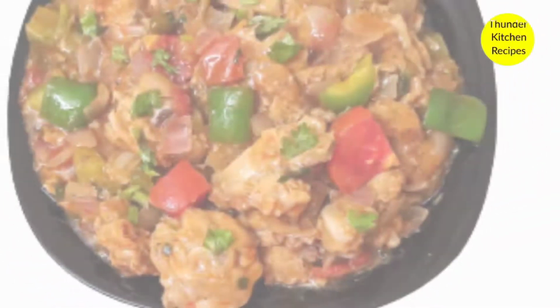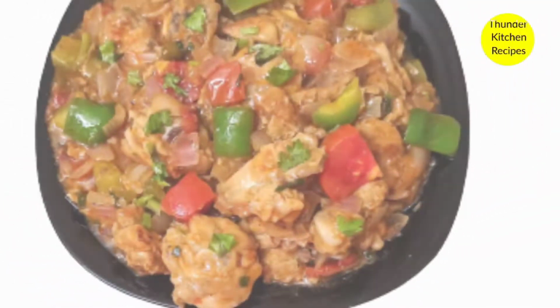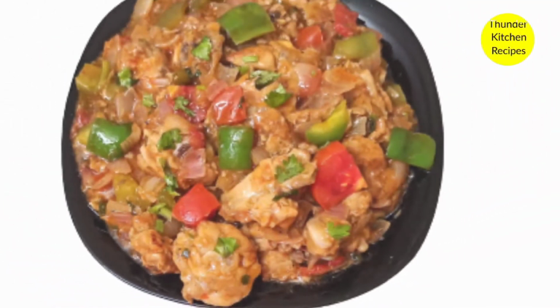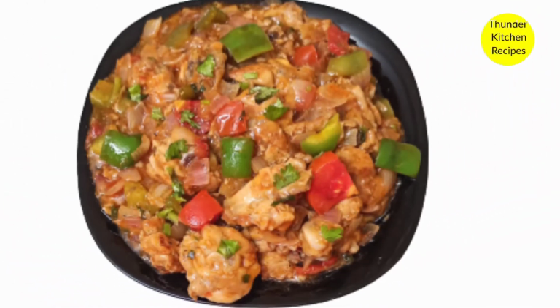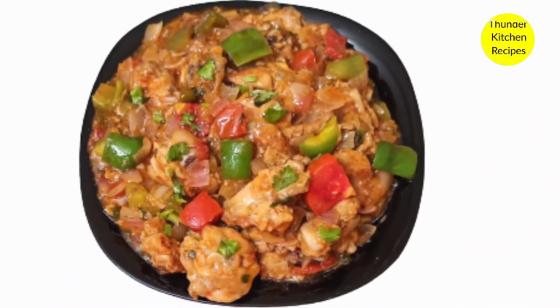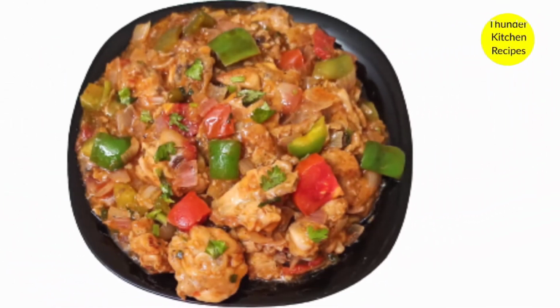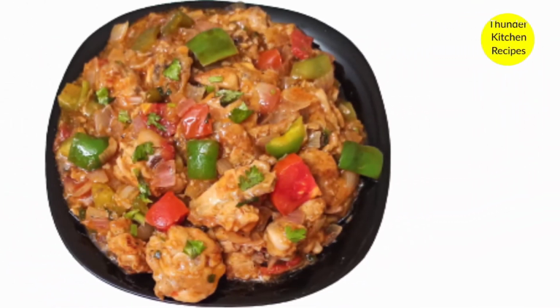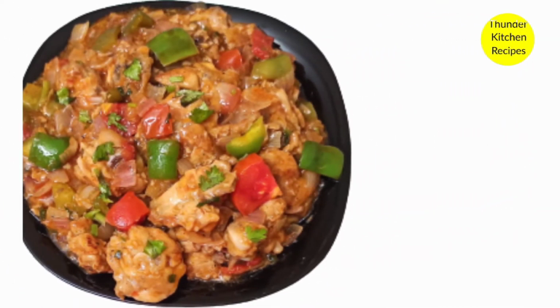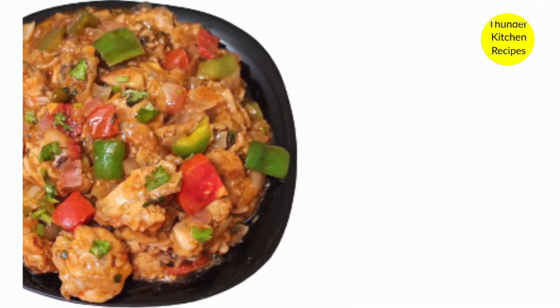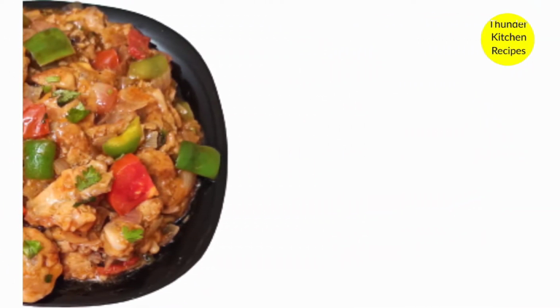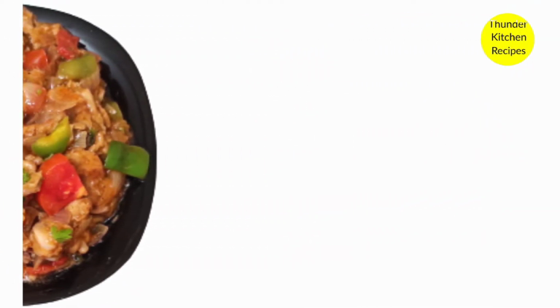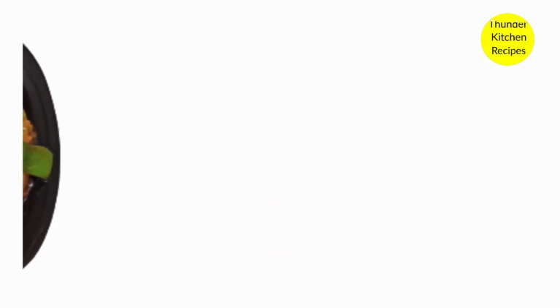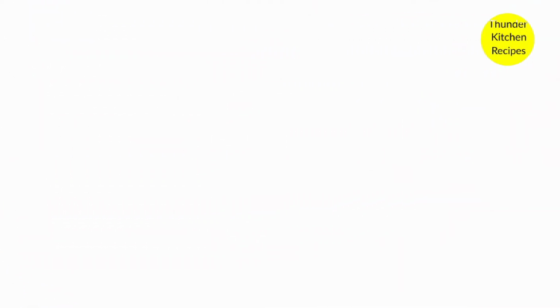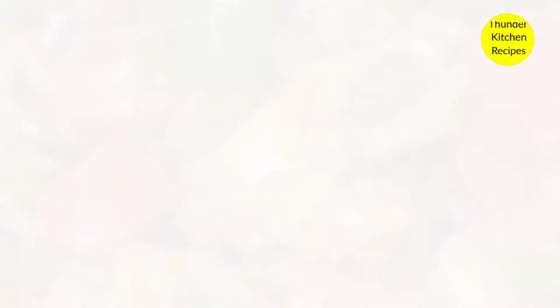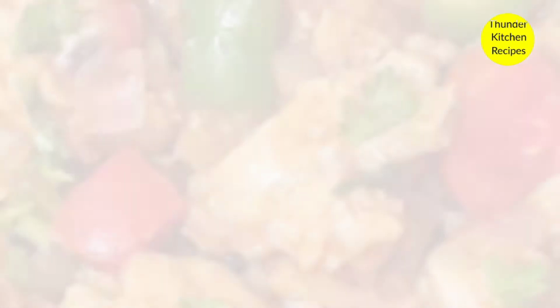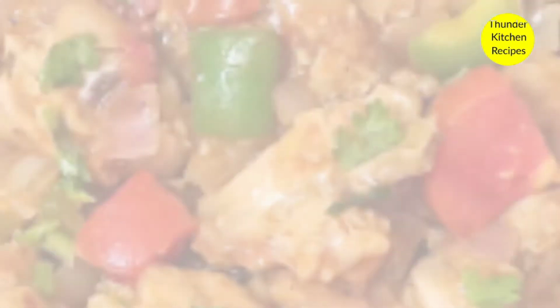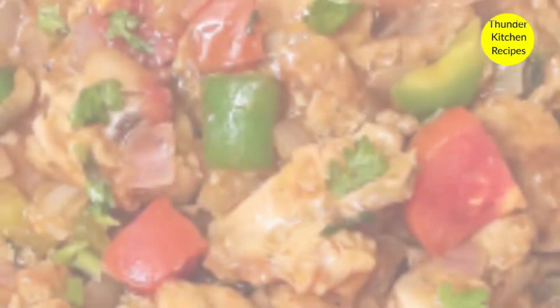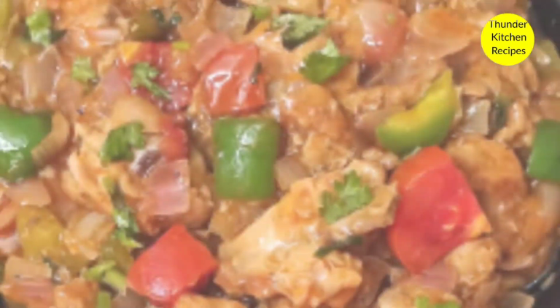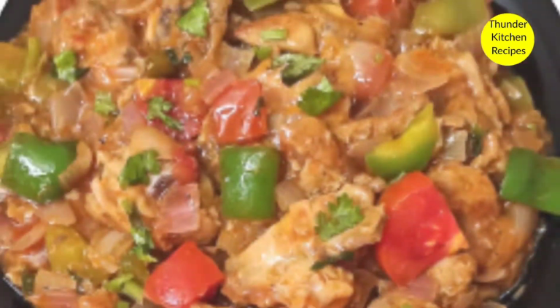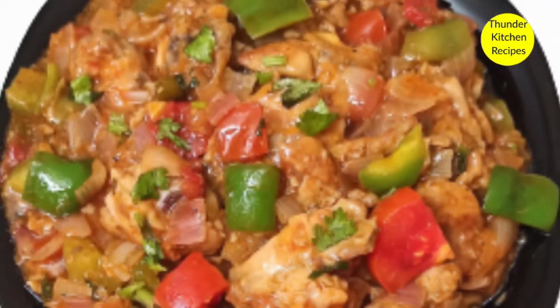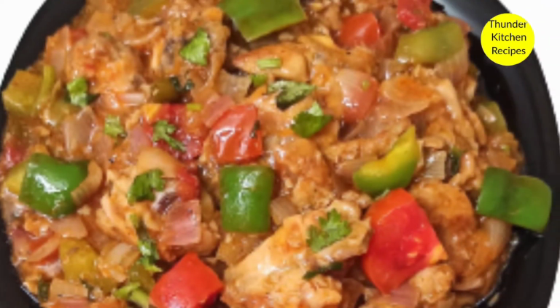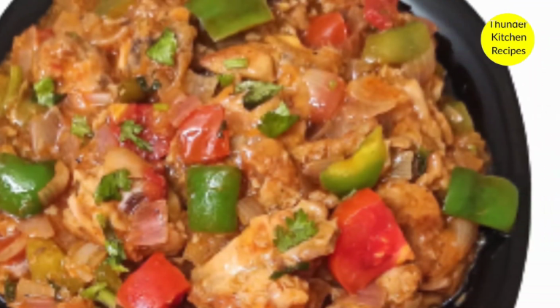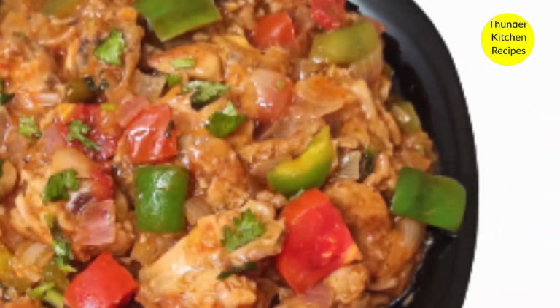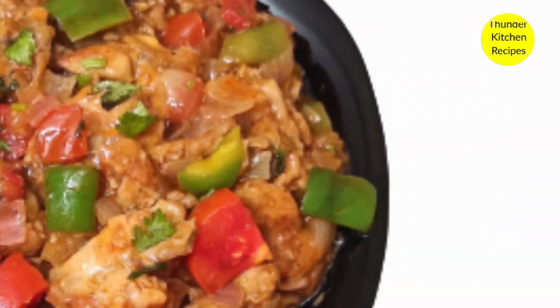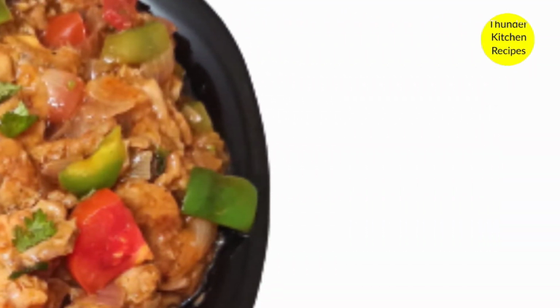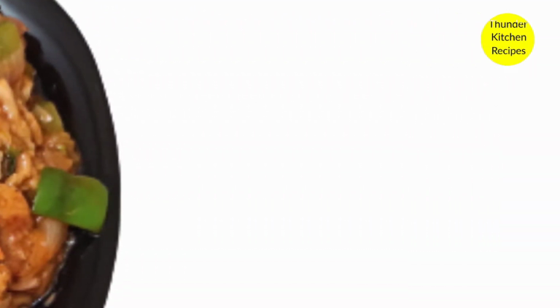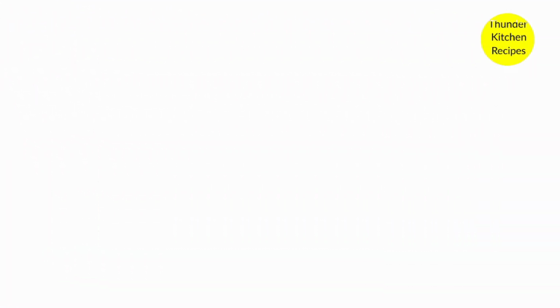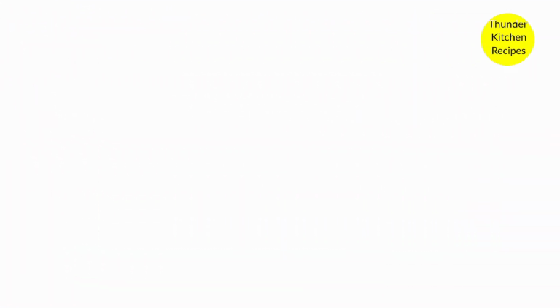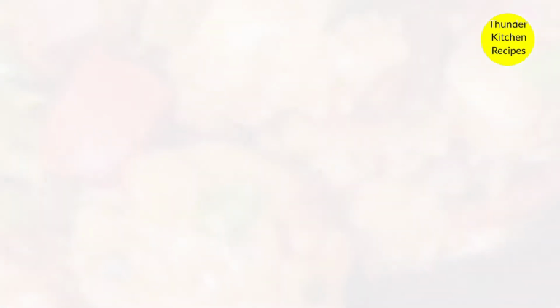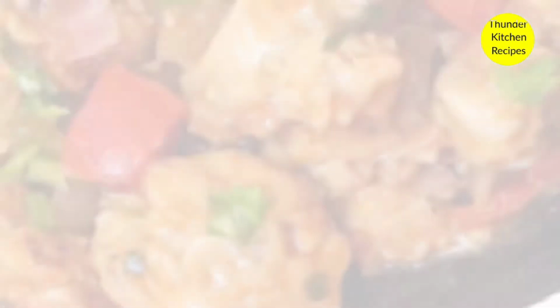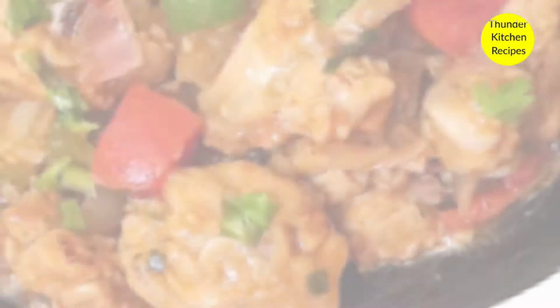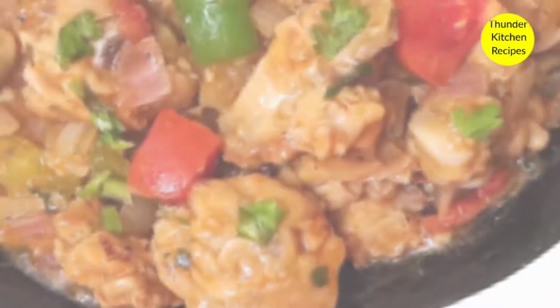Hello, yes. Welcome back to Thandakichan Recipes. Today I am going to make a very easy recipe for you.